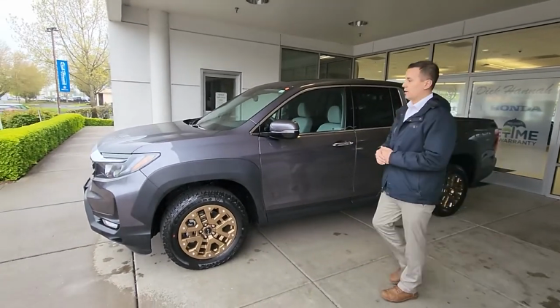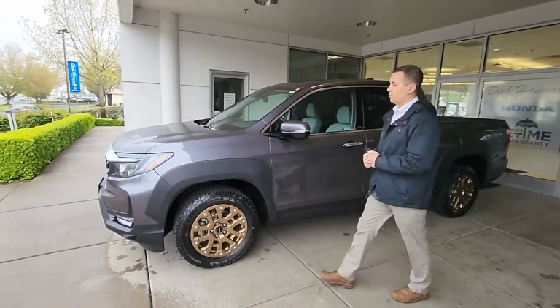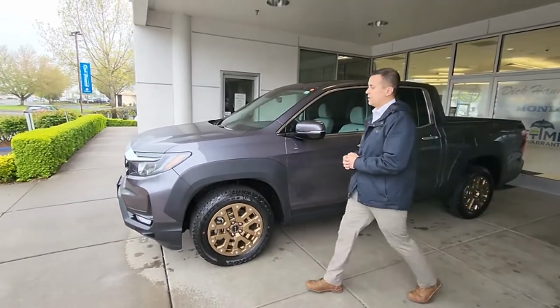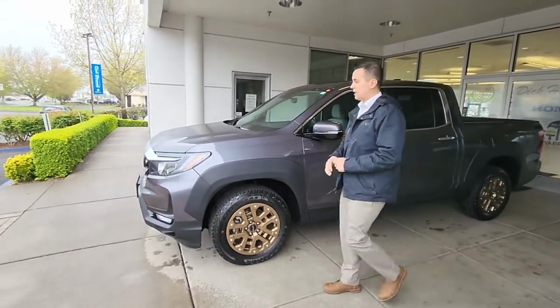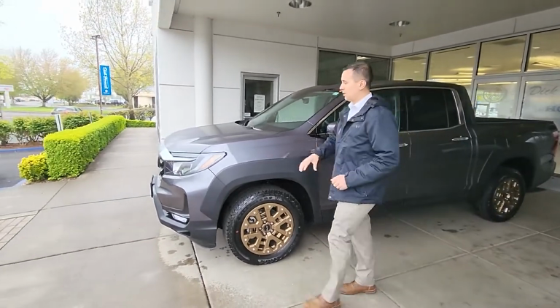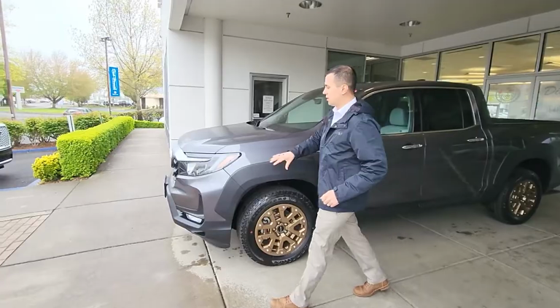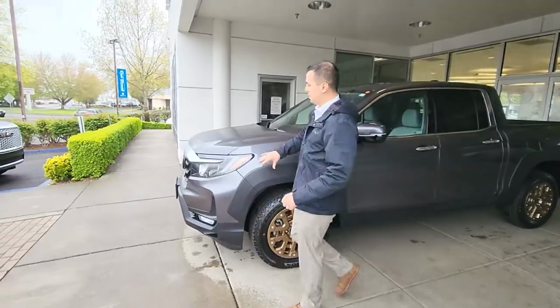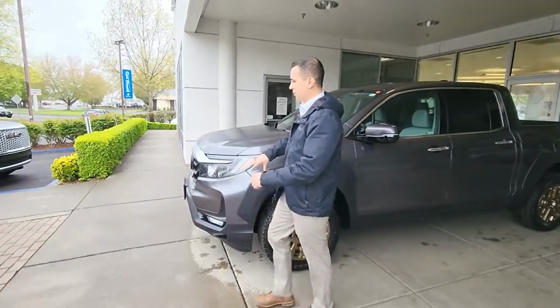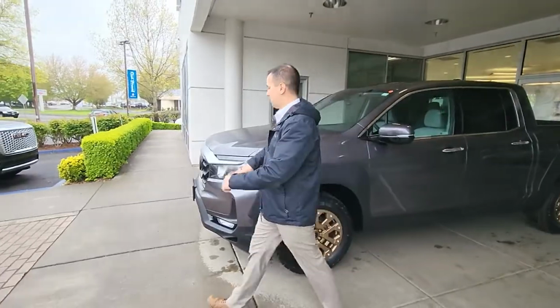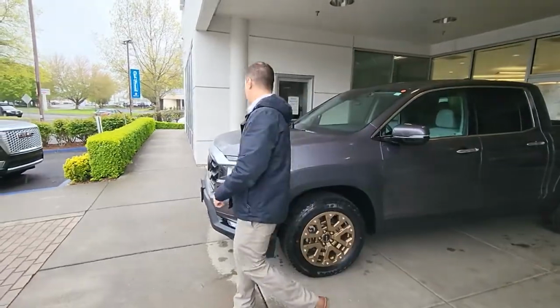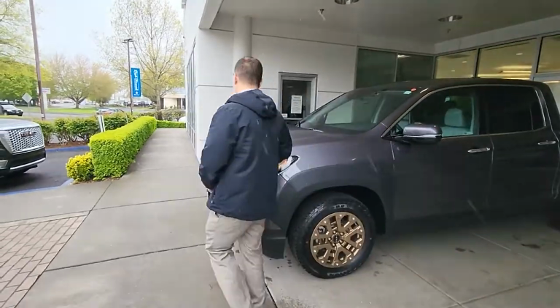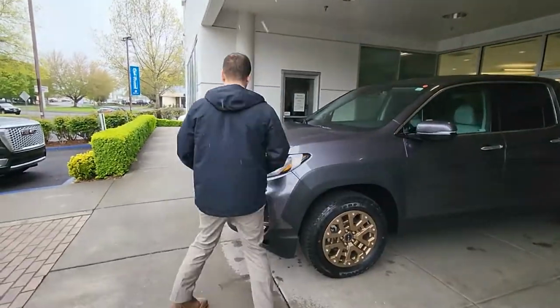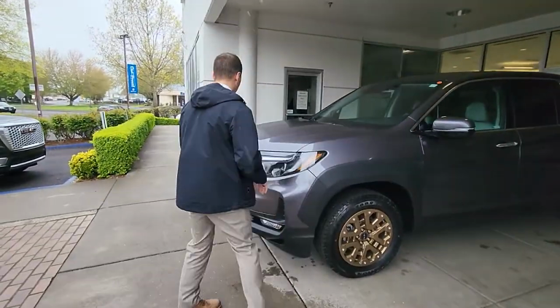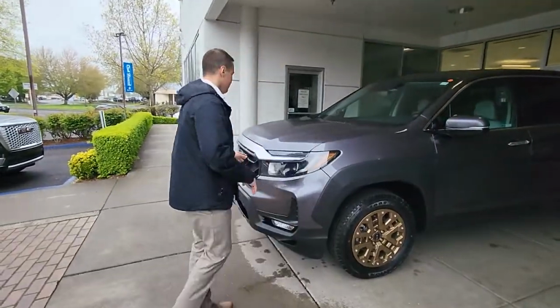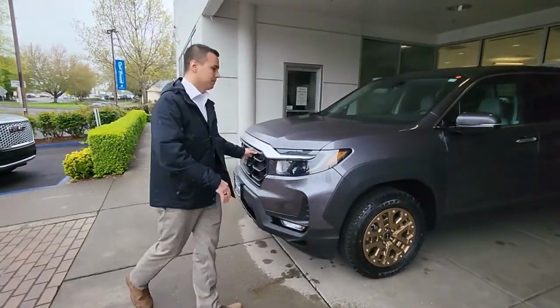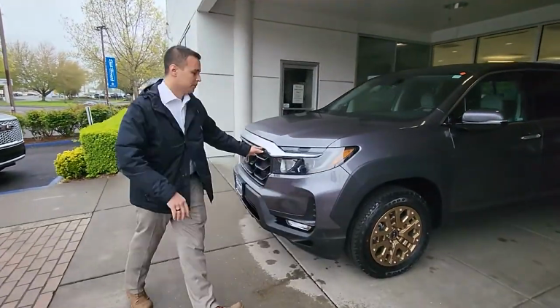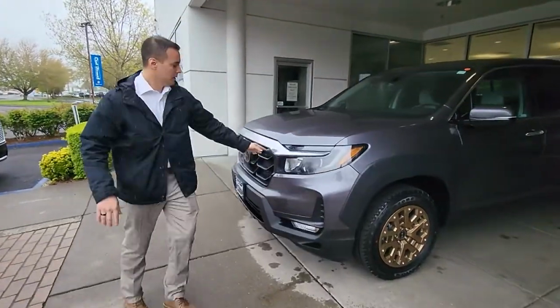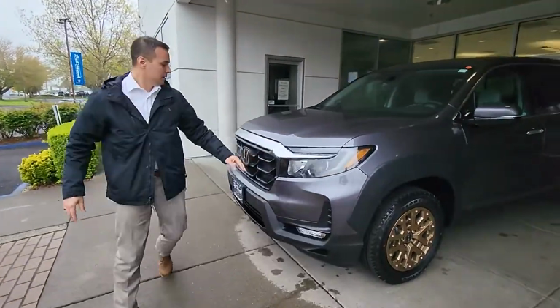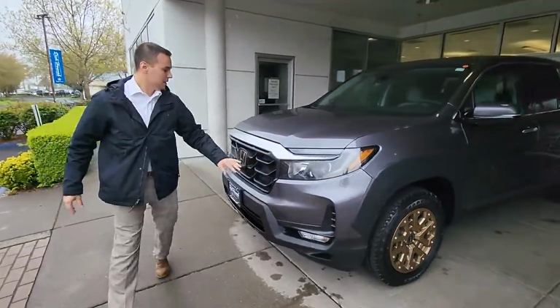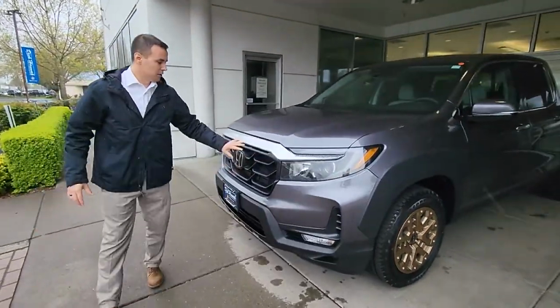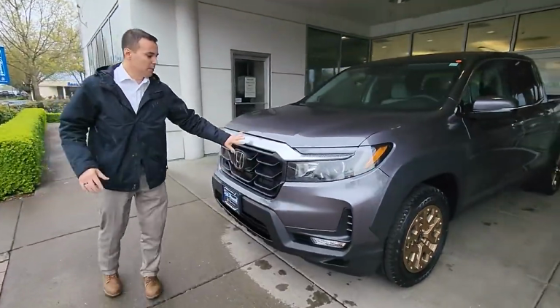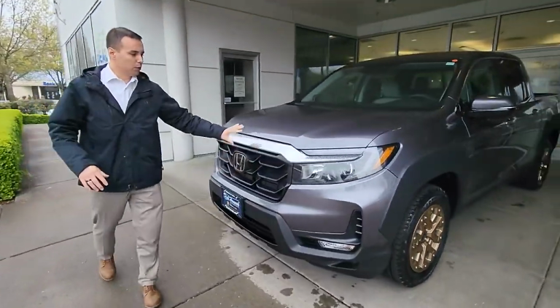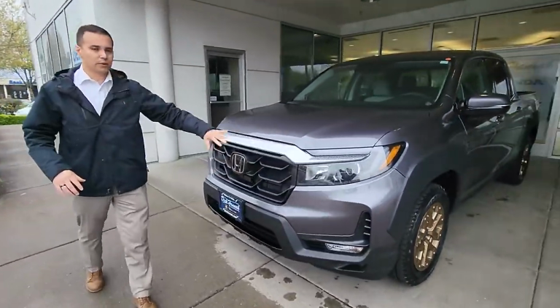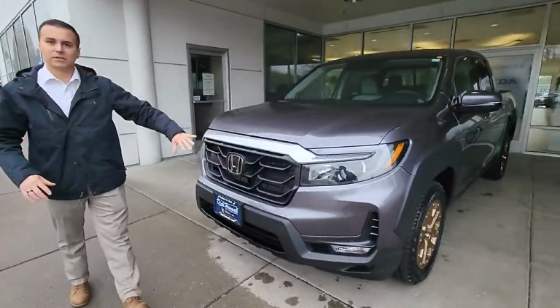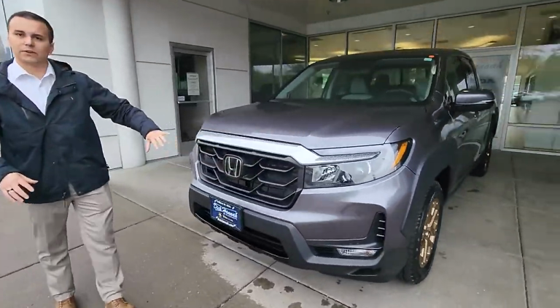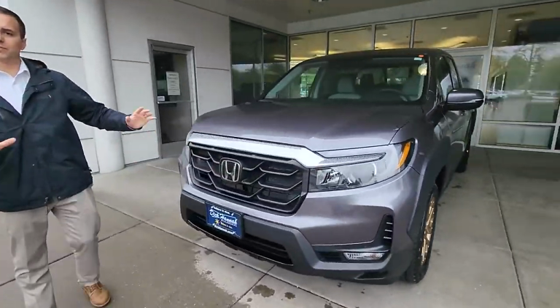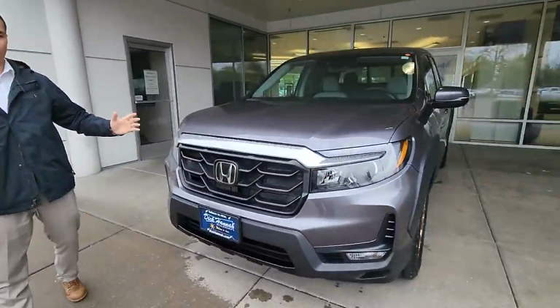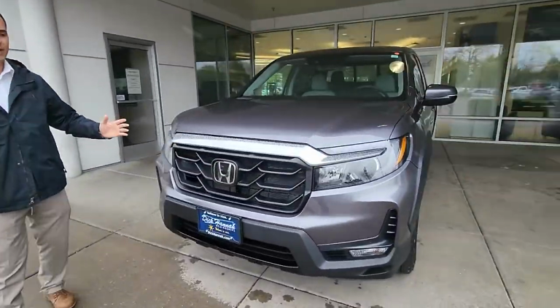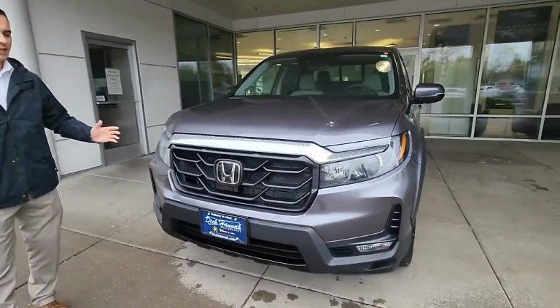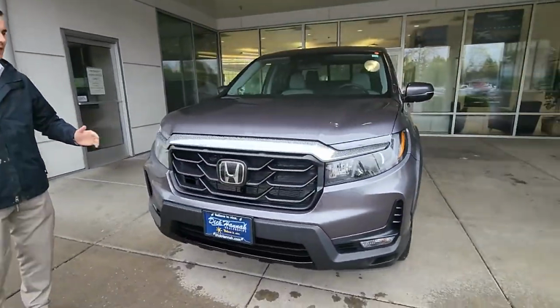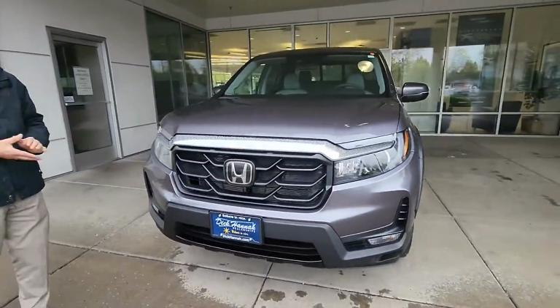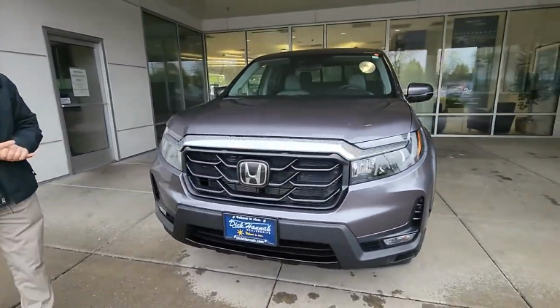Please take a look at the new grille up on the front. It's a little bit more aggressive, very sporty design to it.